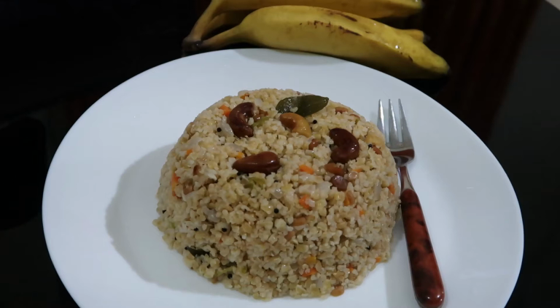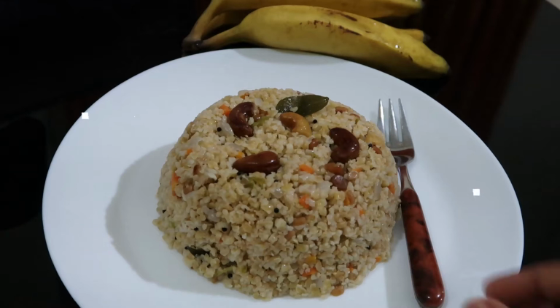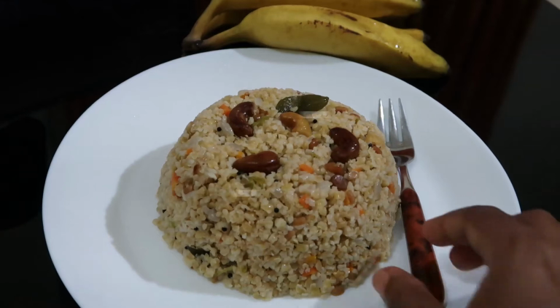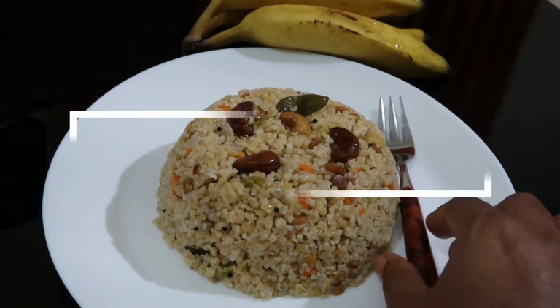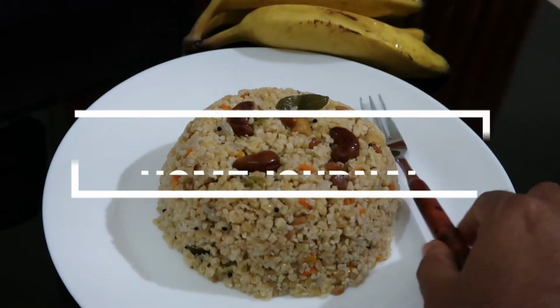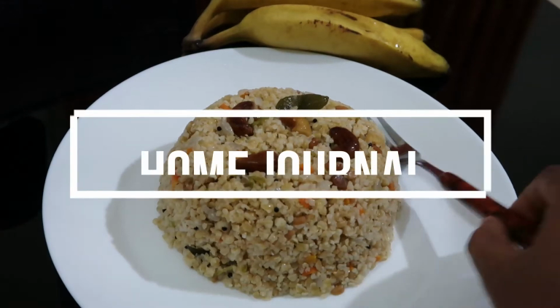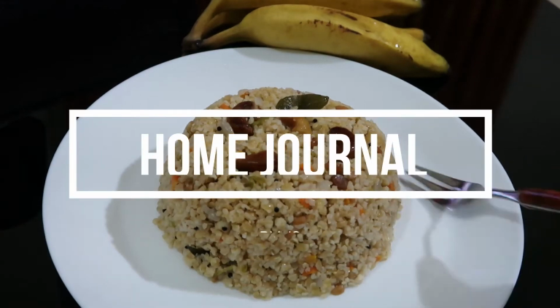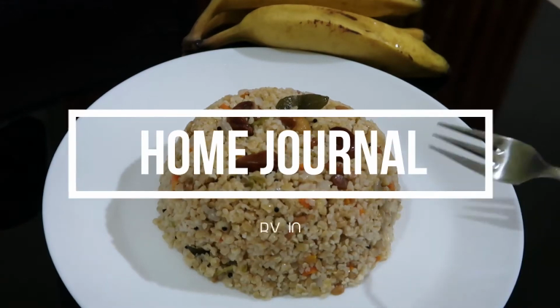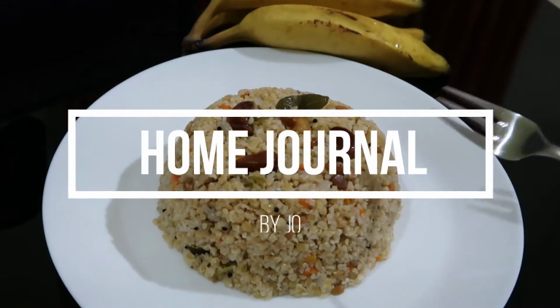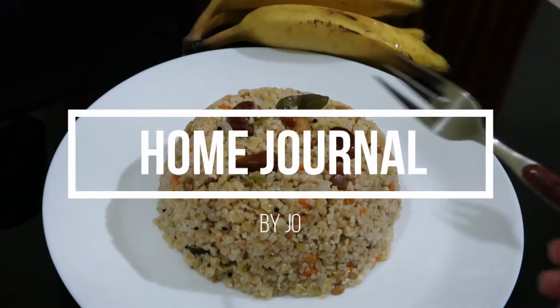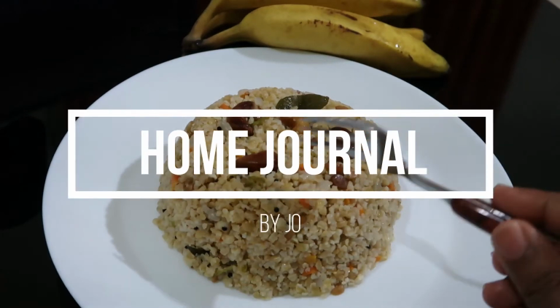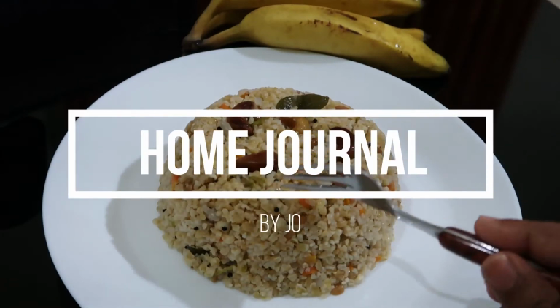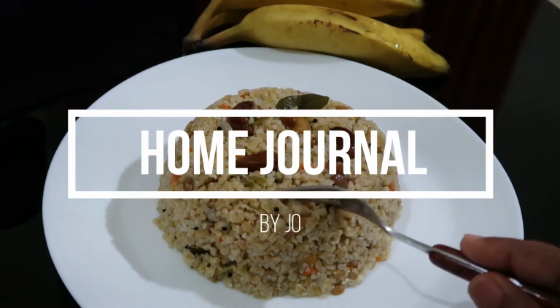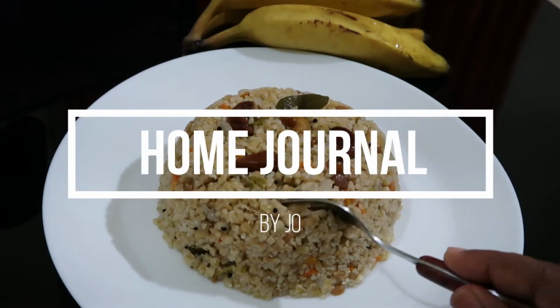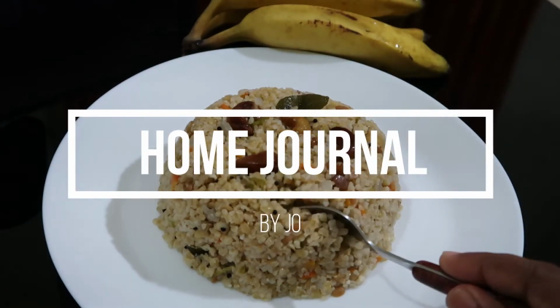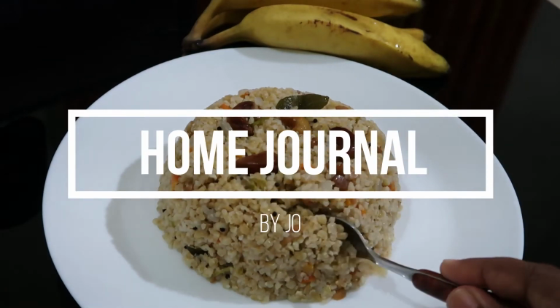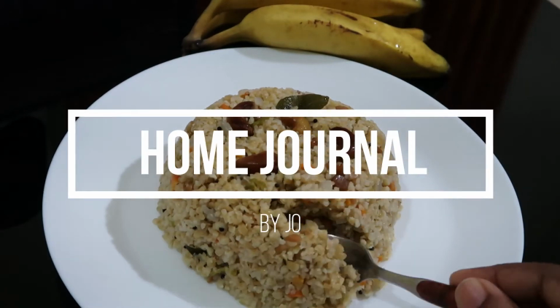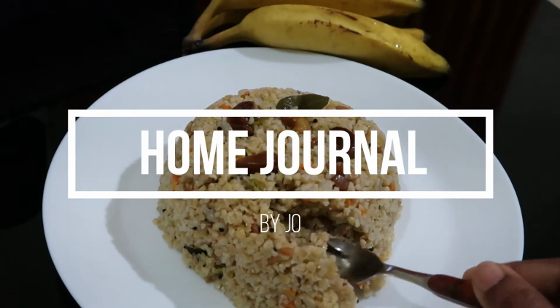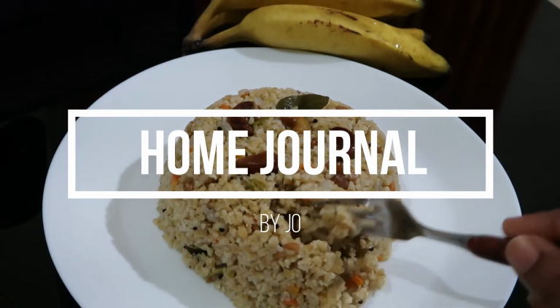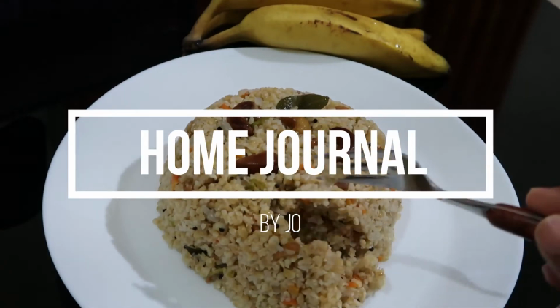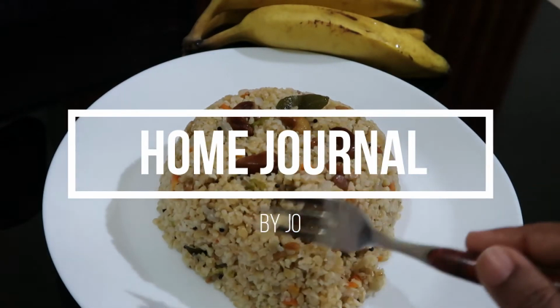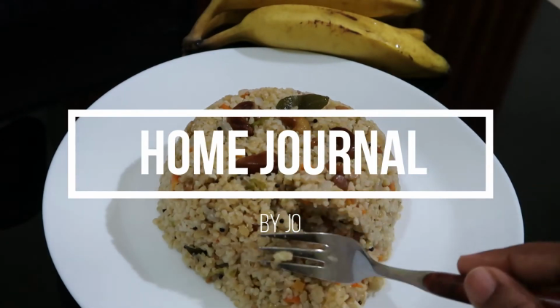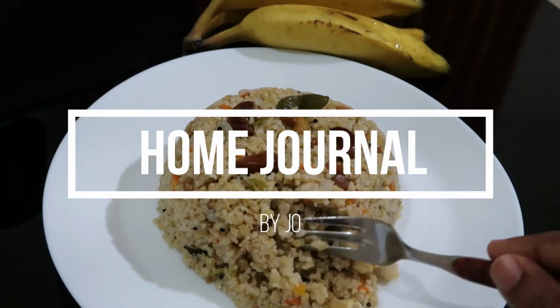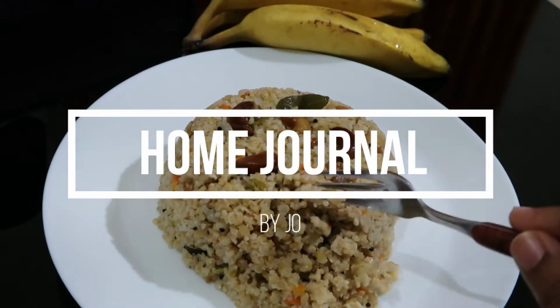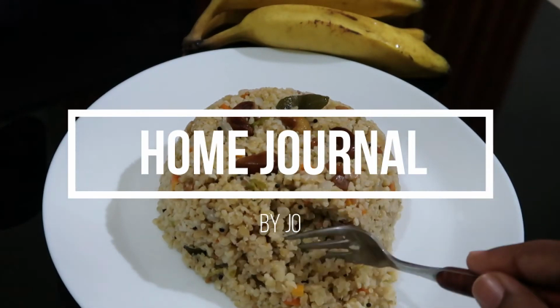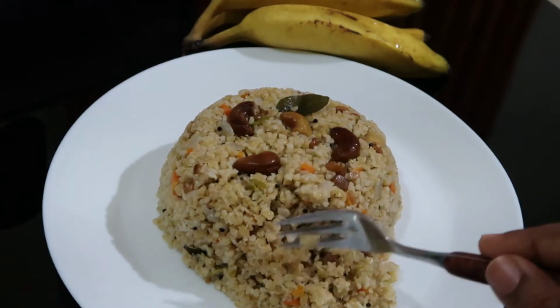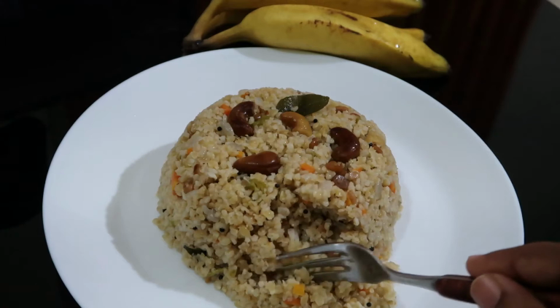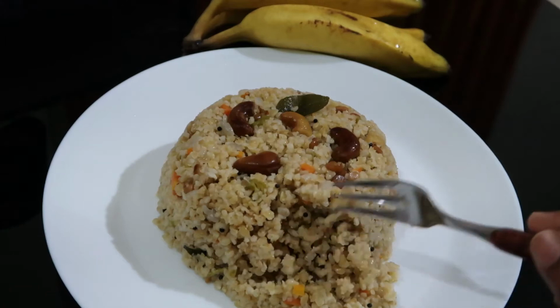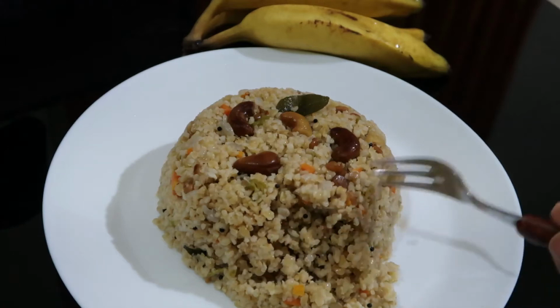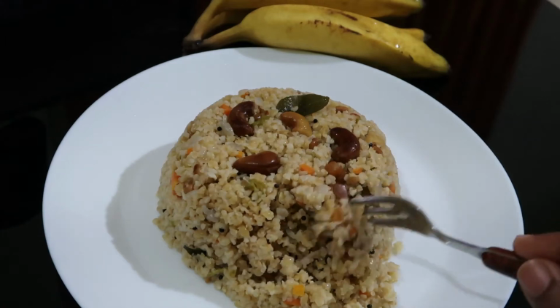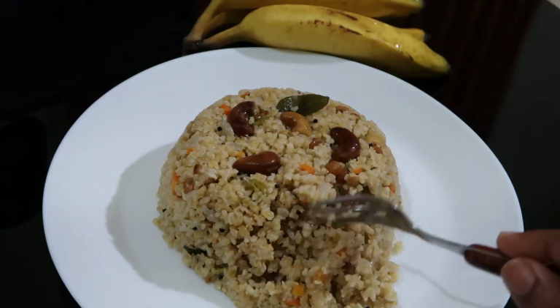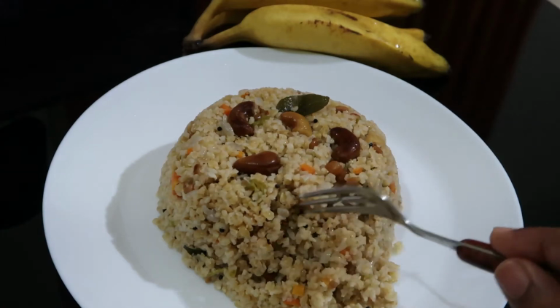Hi Friends! Welcome to Home Channel! I am Jyoti Sanjayi. Now I am ready to make a tasty and healthy meal.